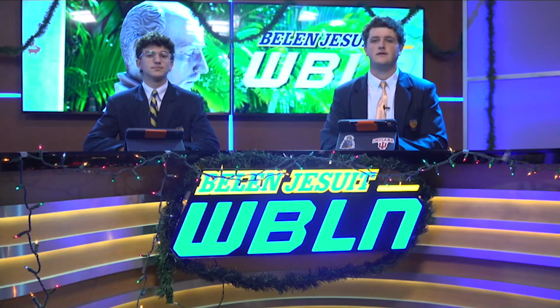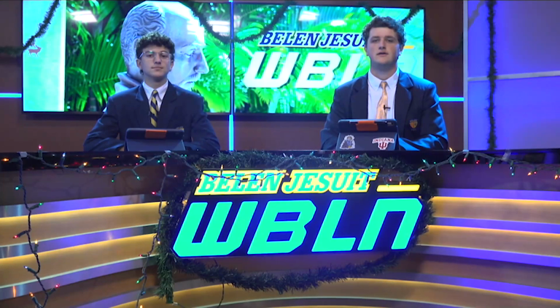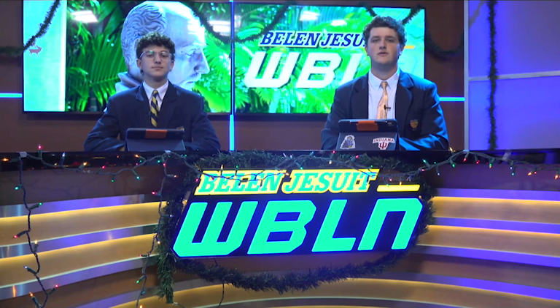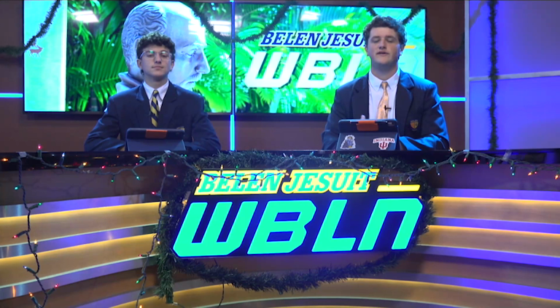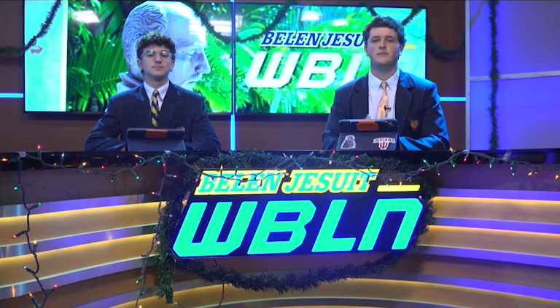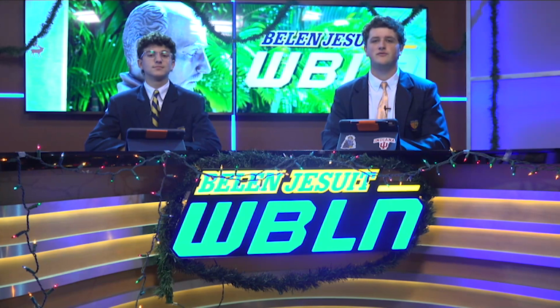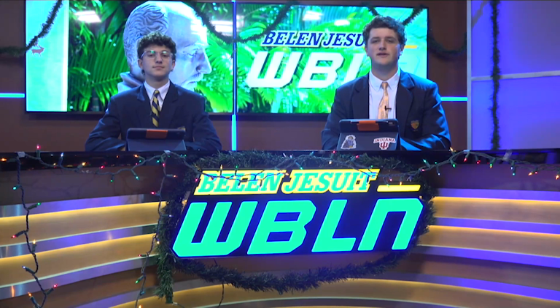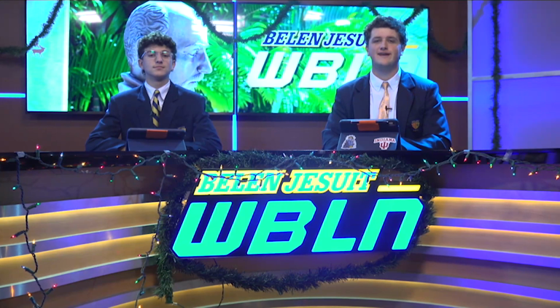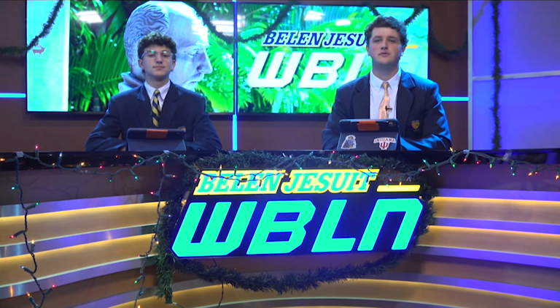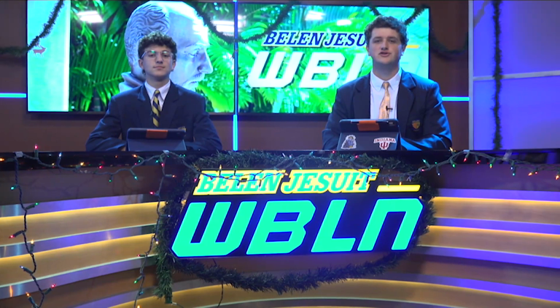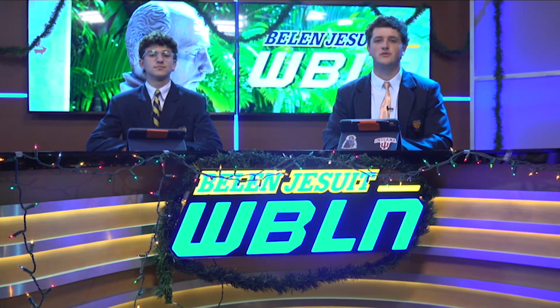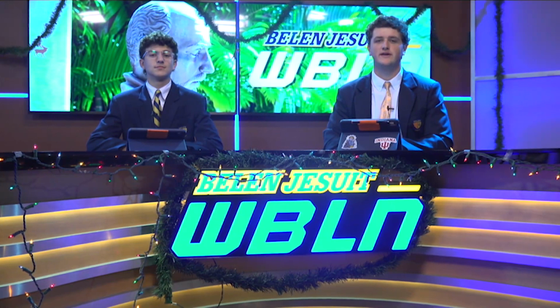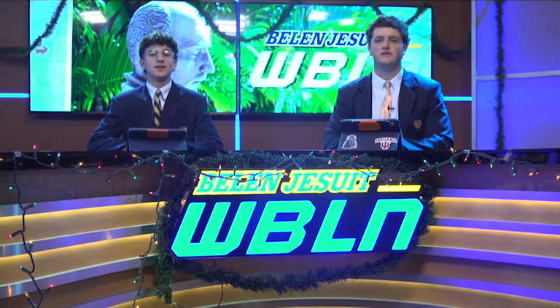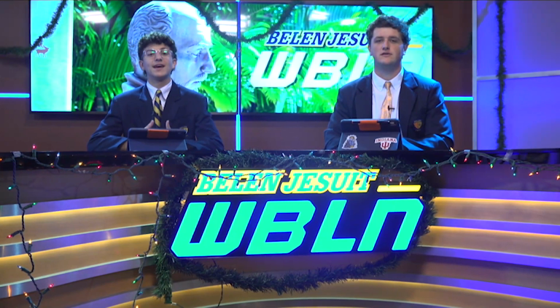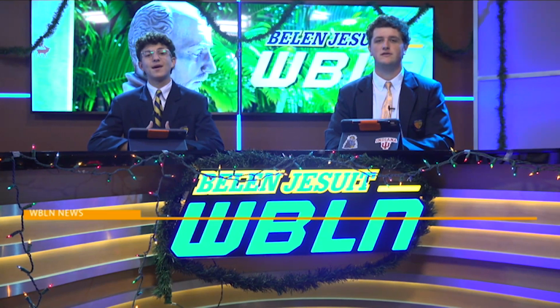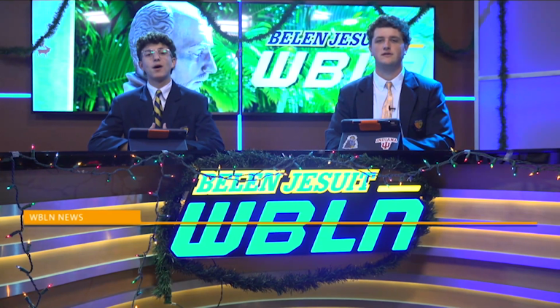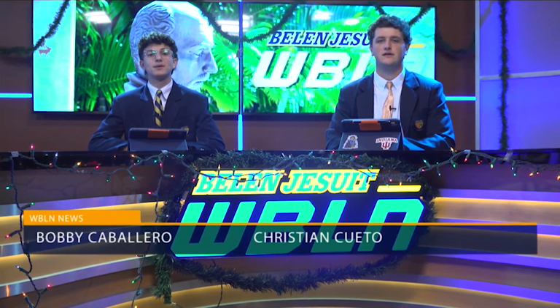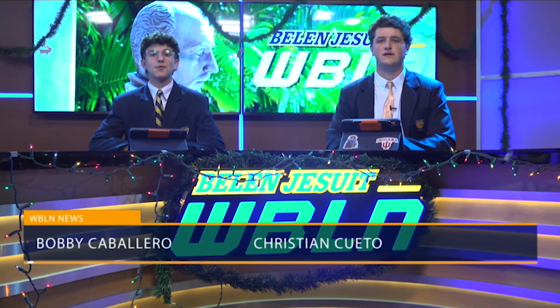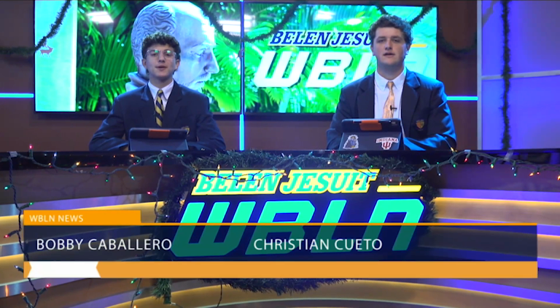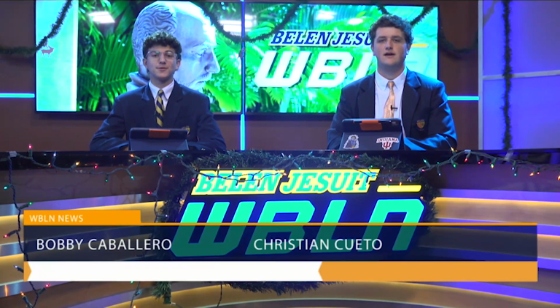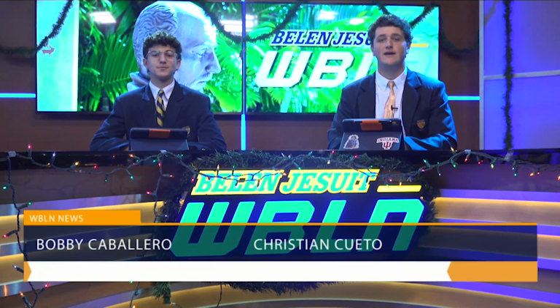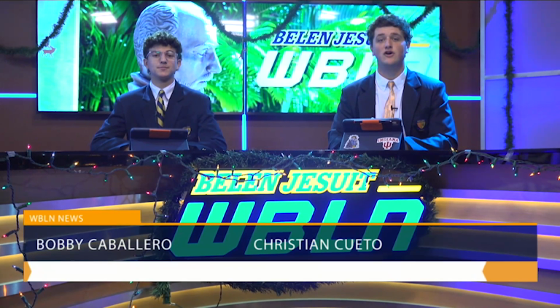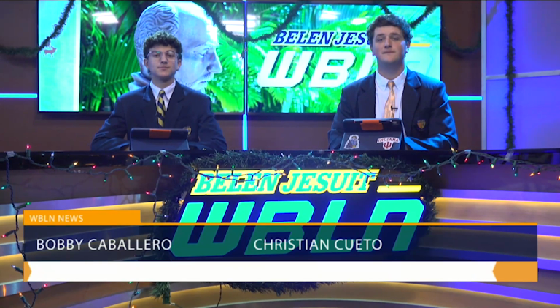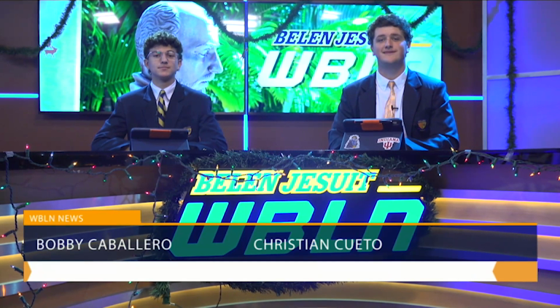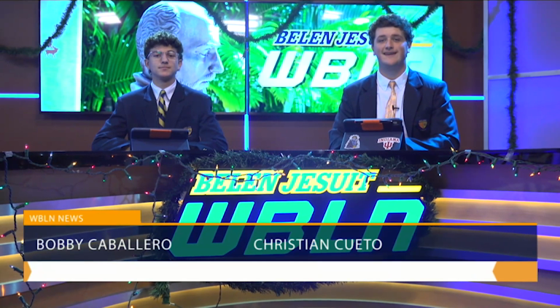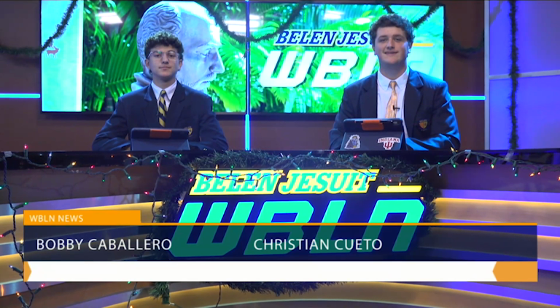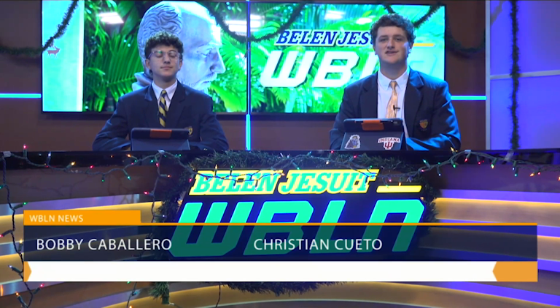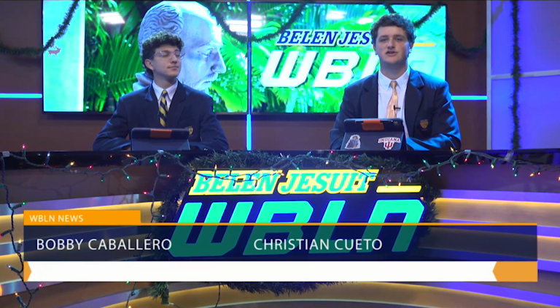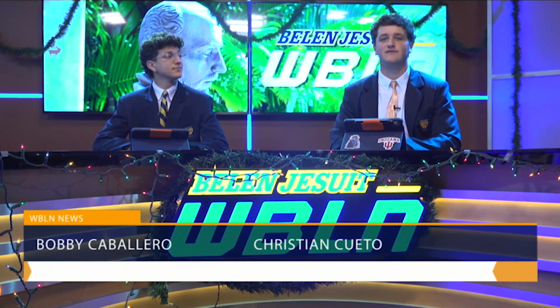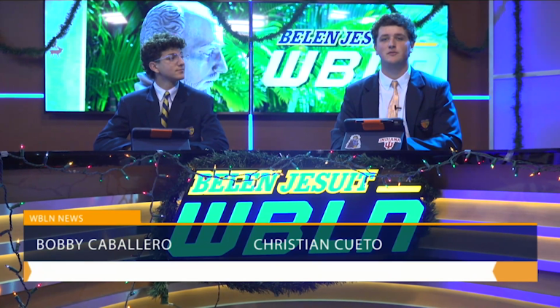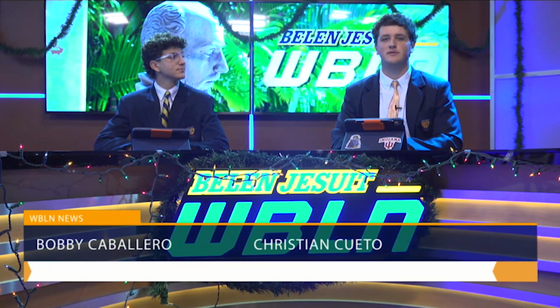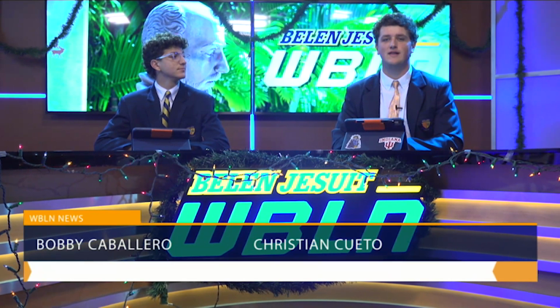What's up Wolverines? I'm Christian Cueto and I'm Bobby Caballero. Welcome to today's edition of WBLN.